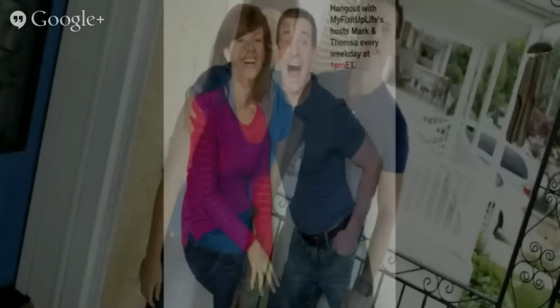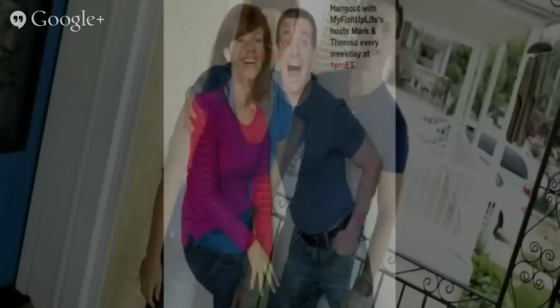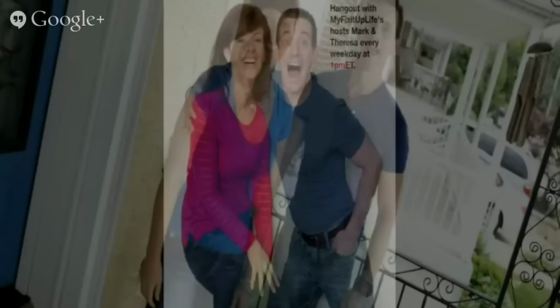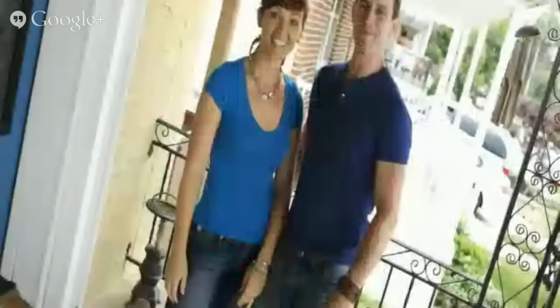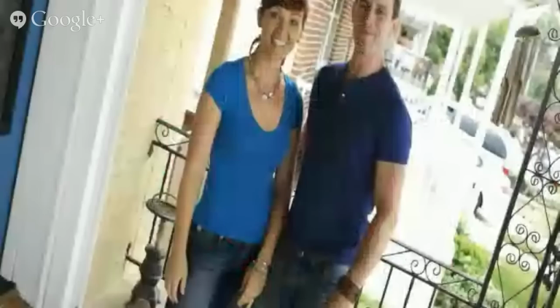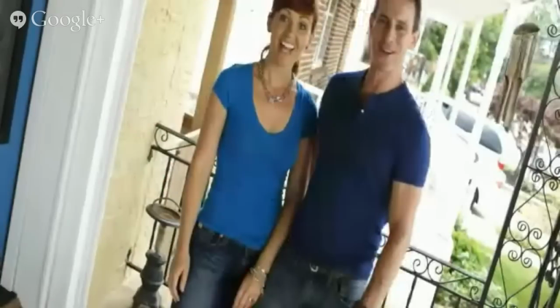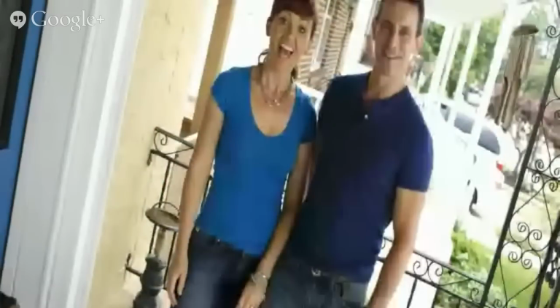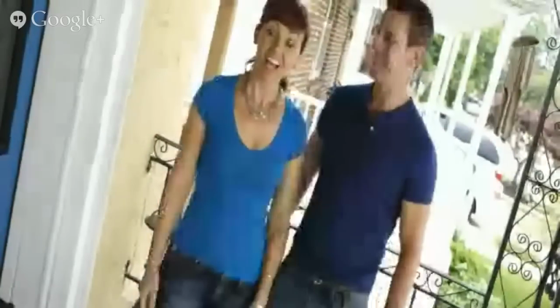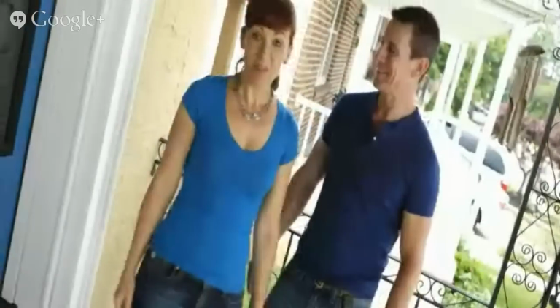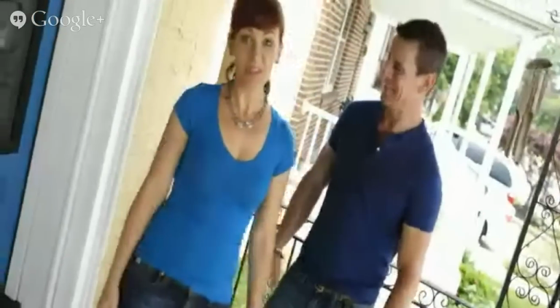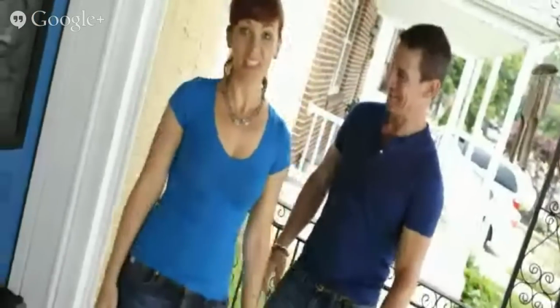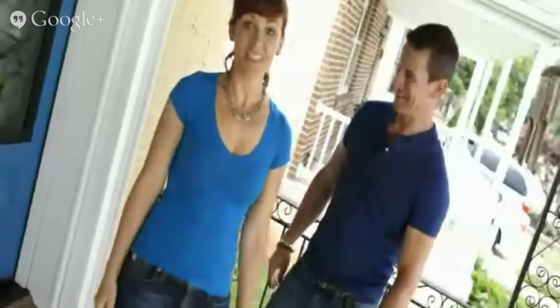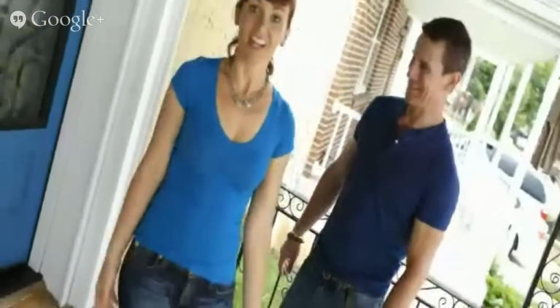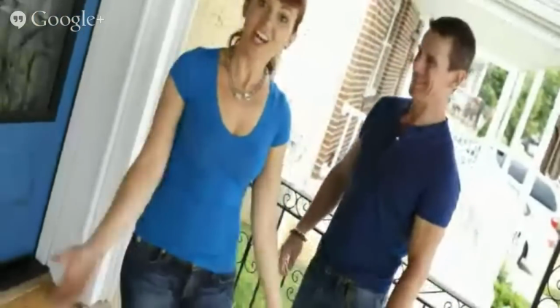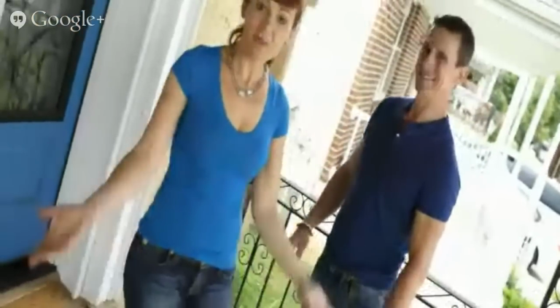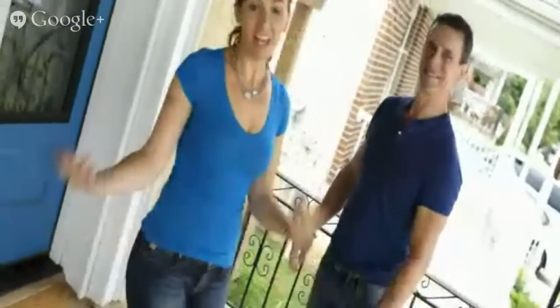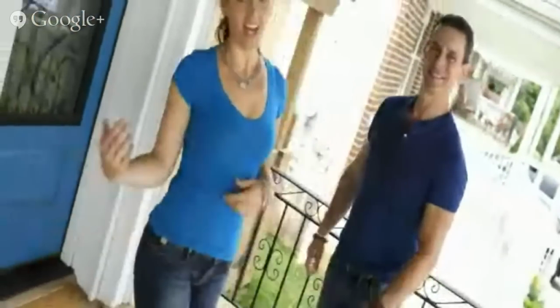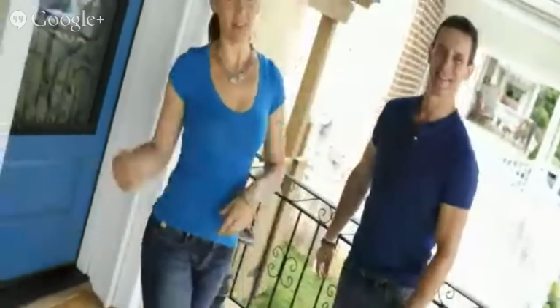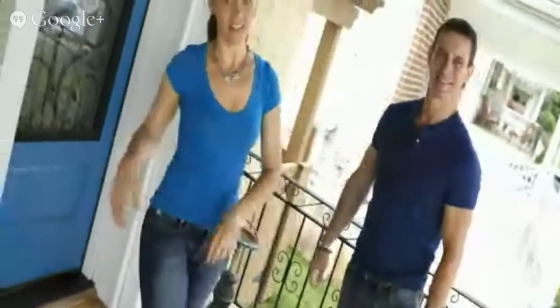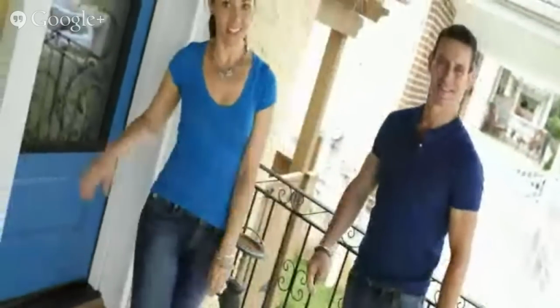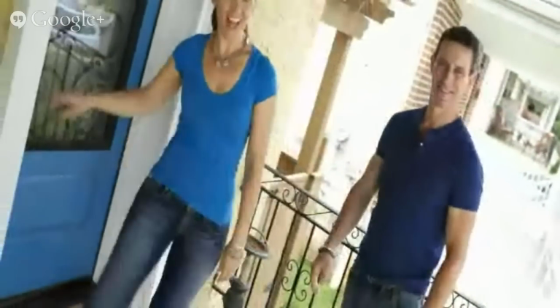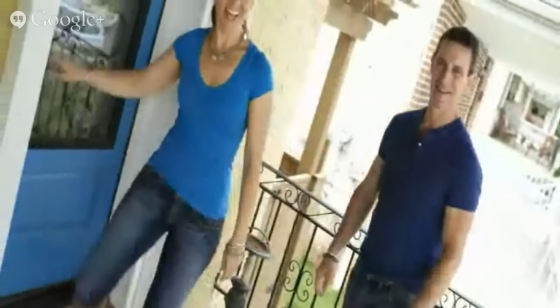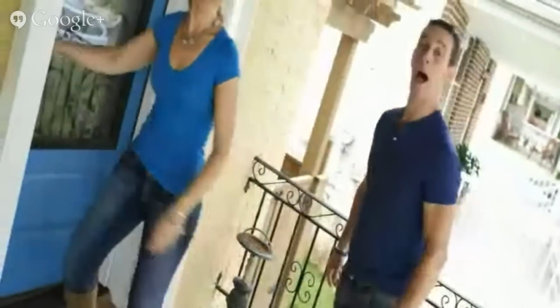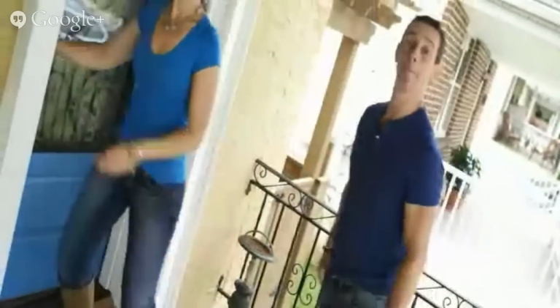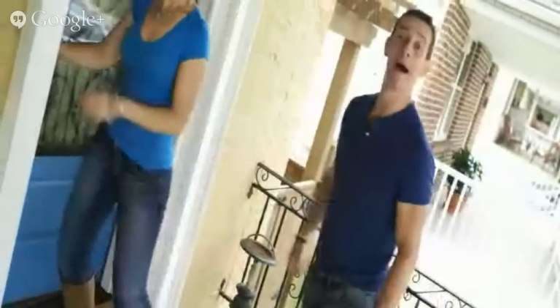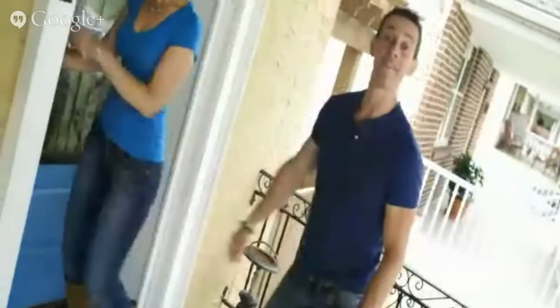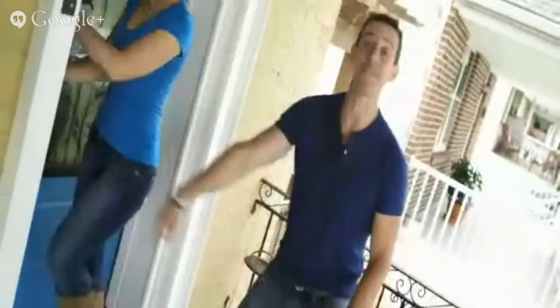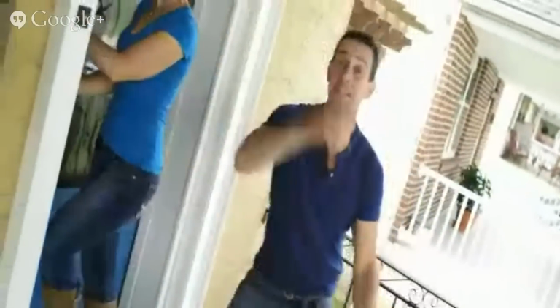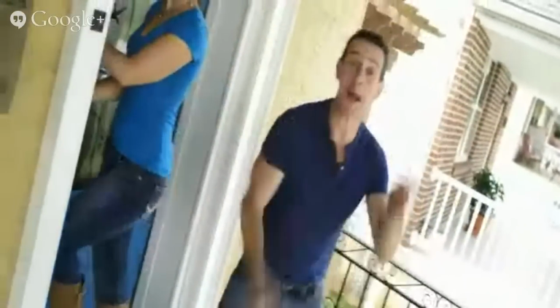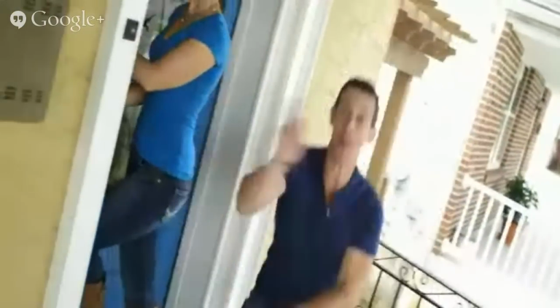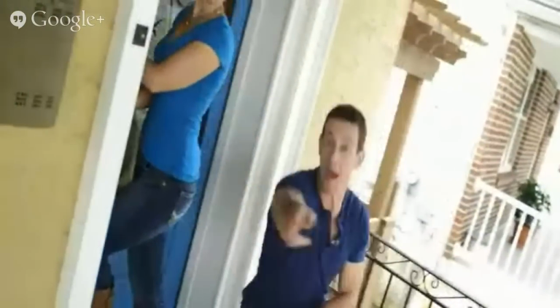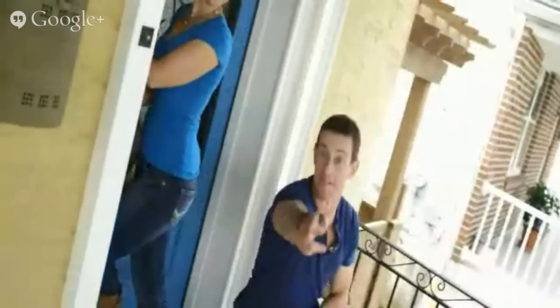Hey I'm Mark. And I'm Teresa. Come hang out with us today on My Fix It Up Life.